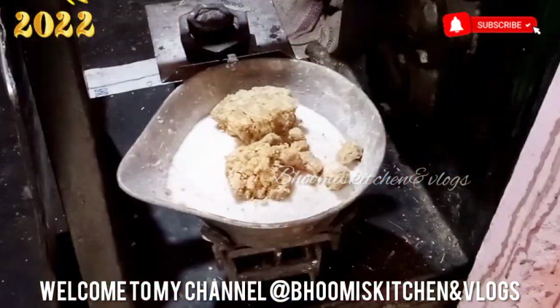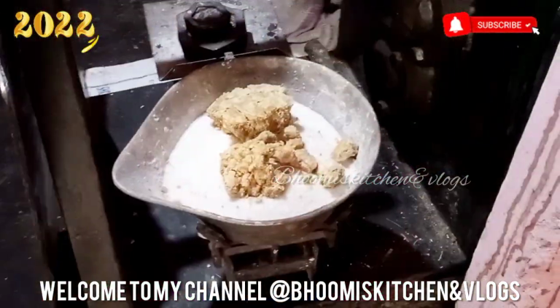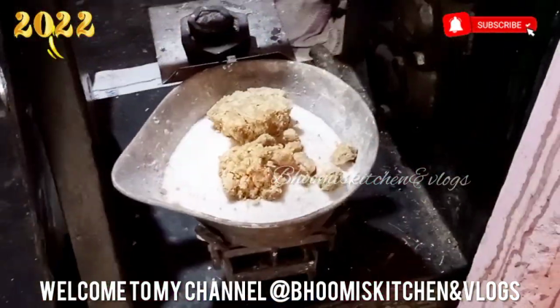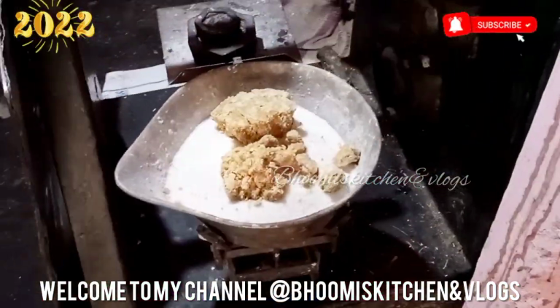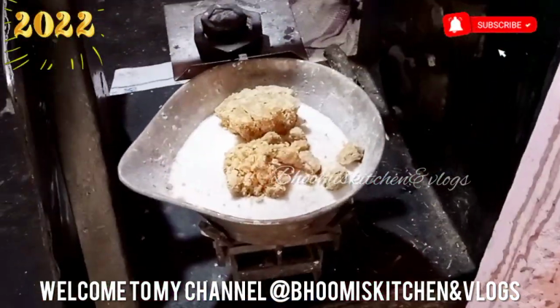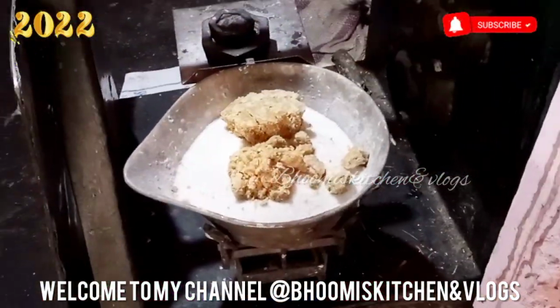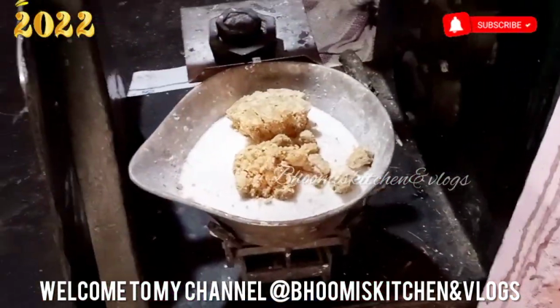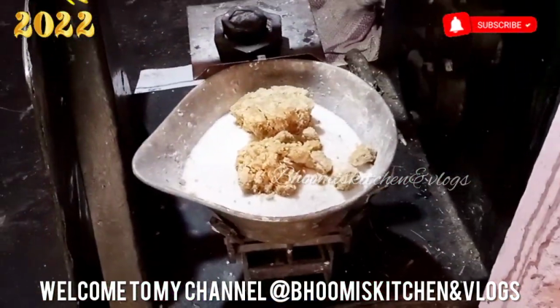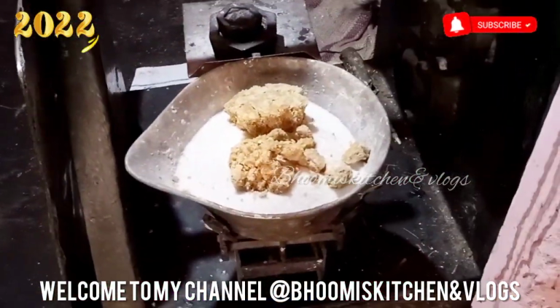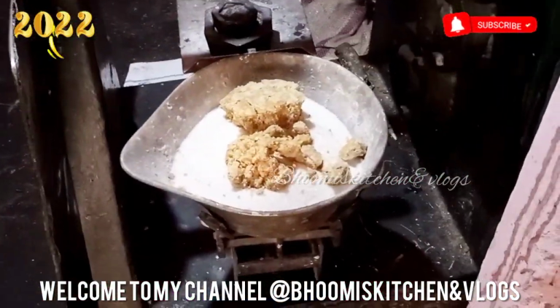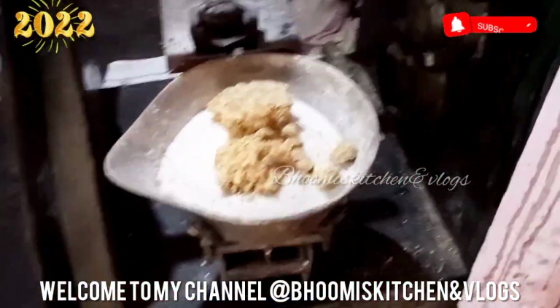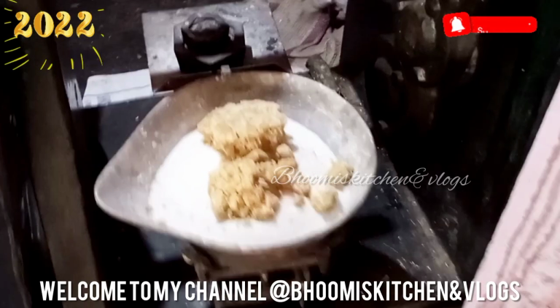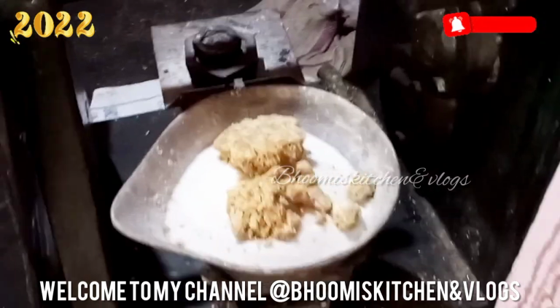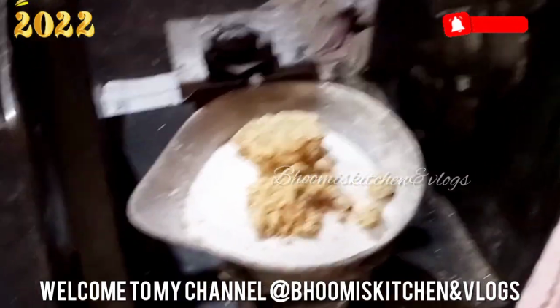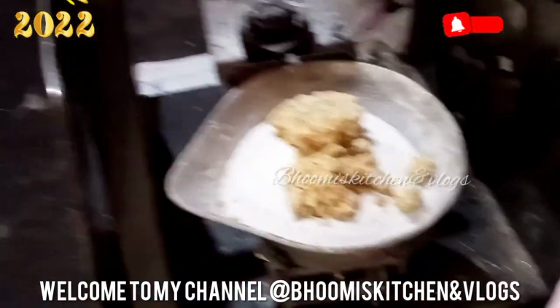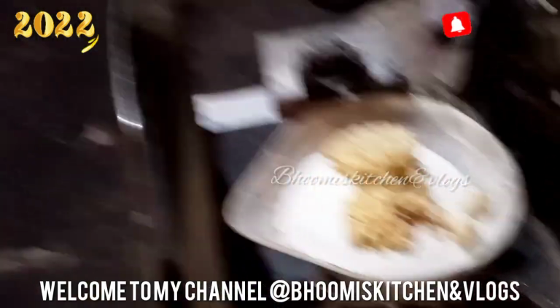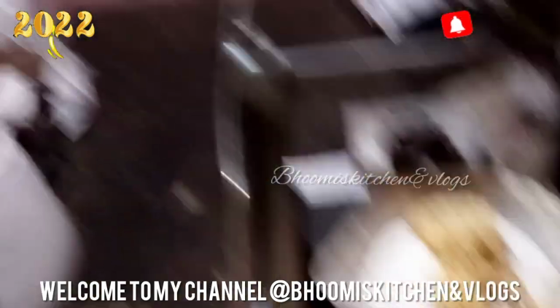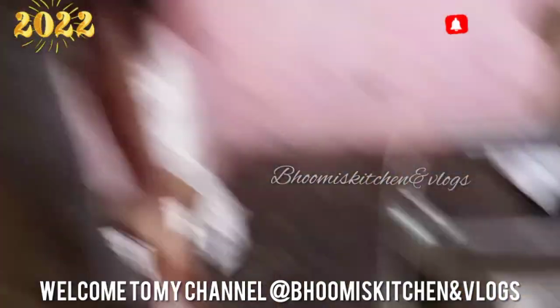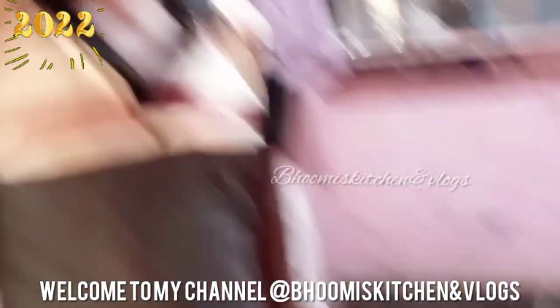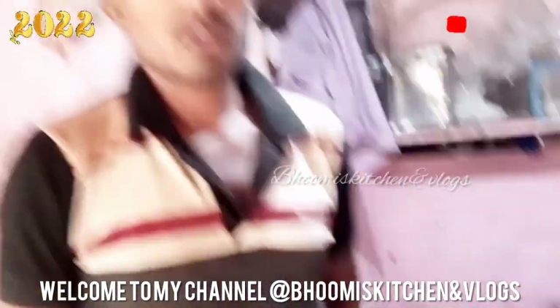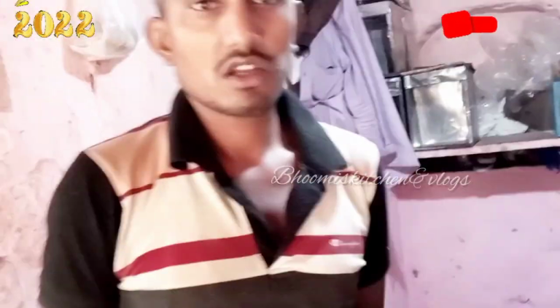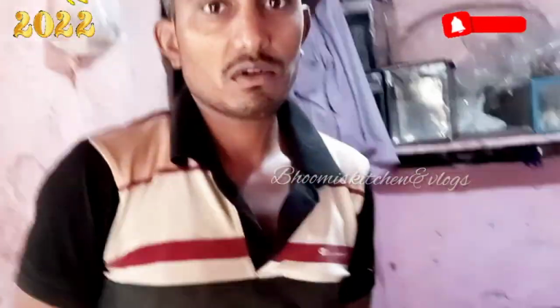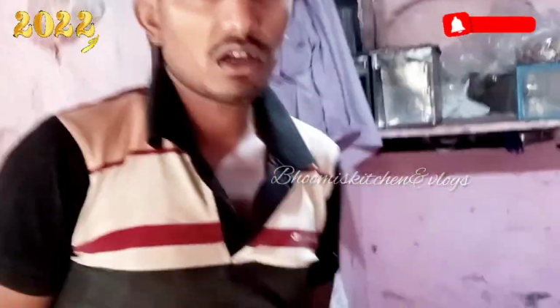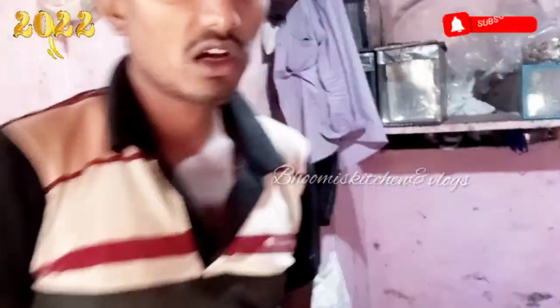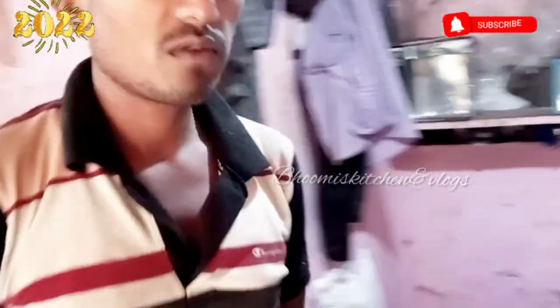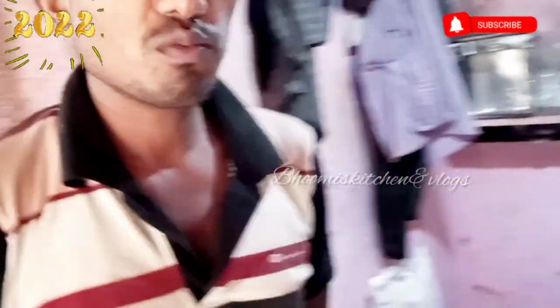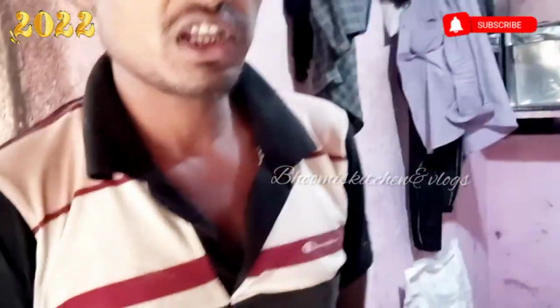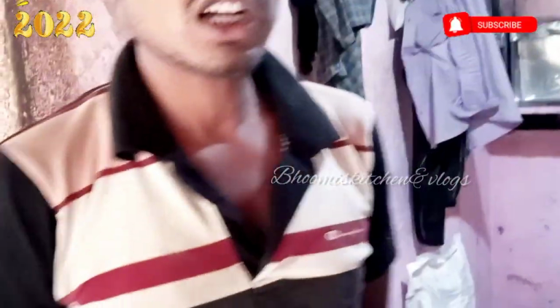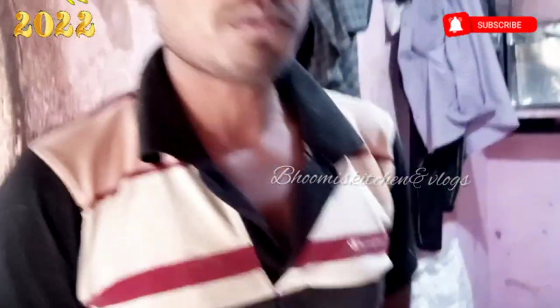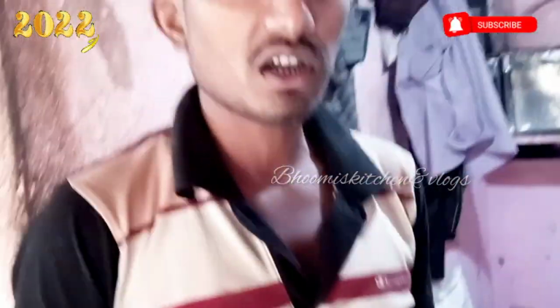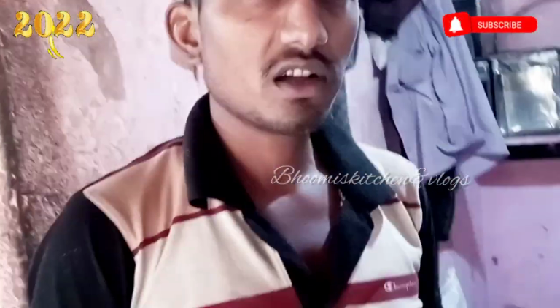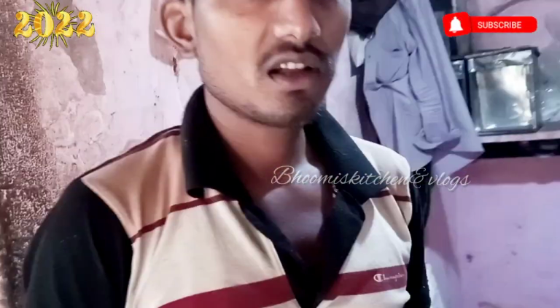Today we are making gurd ki patti. Is it good? It's making gurd ki patti. It's good.